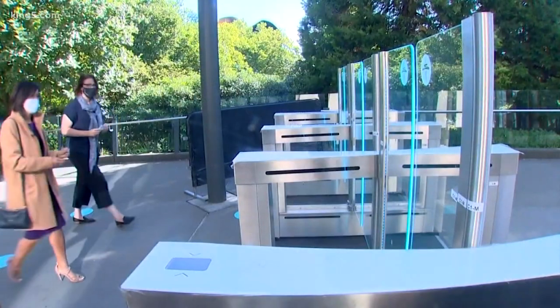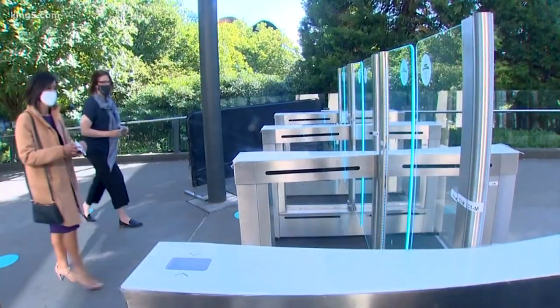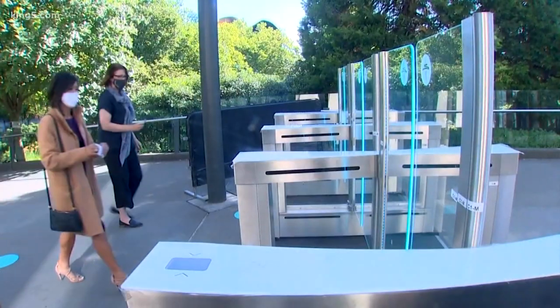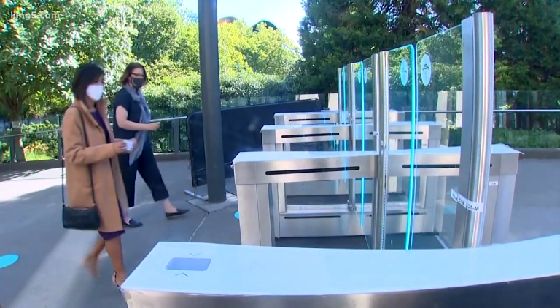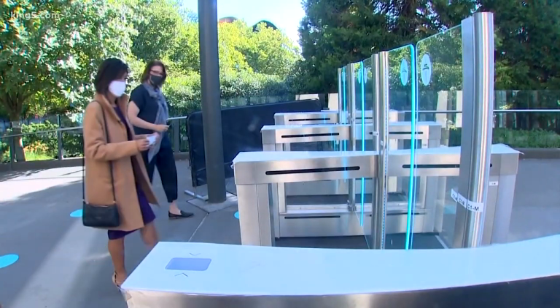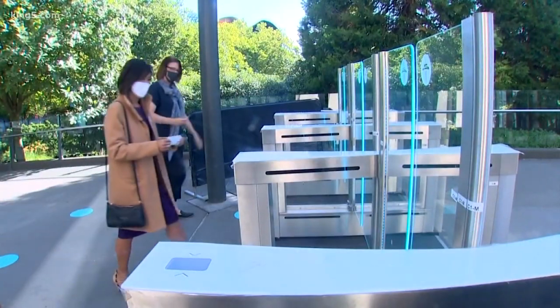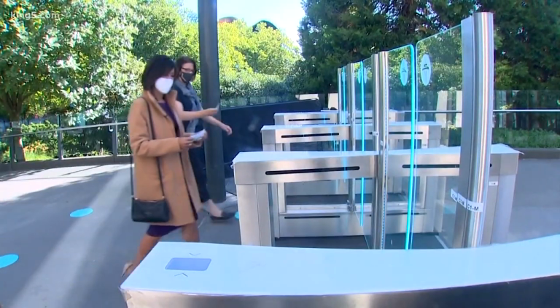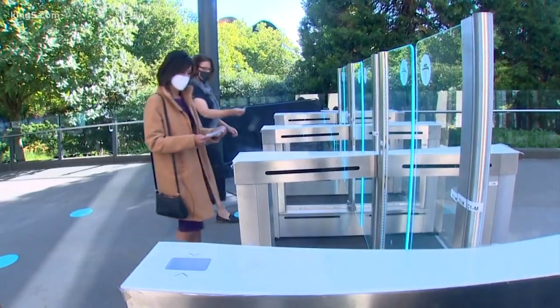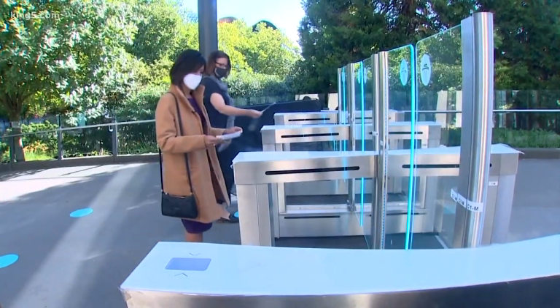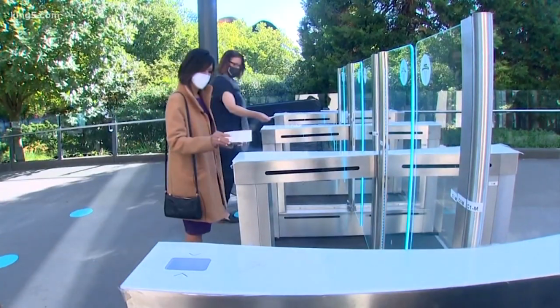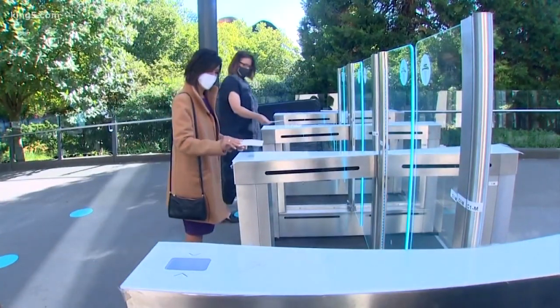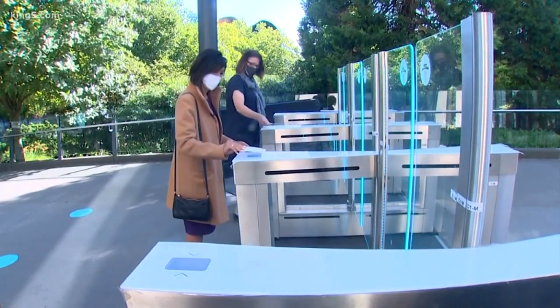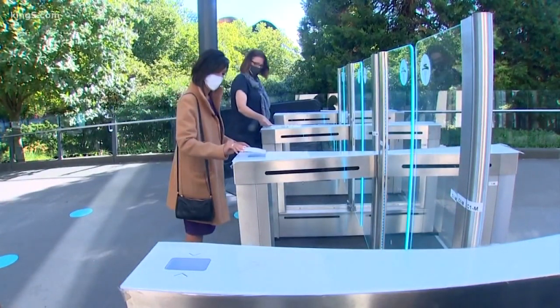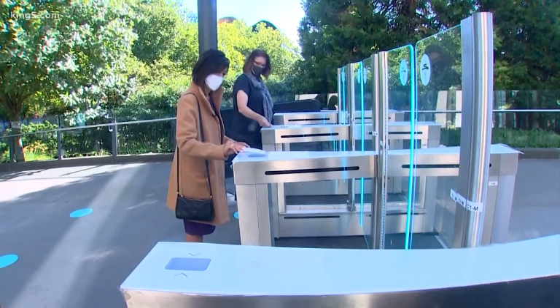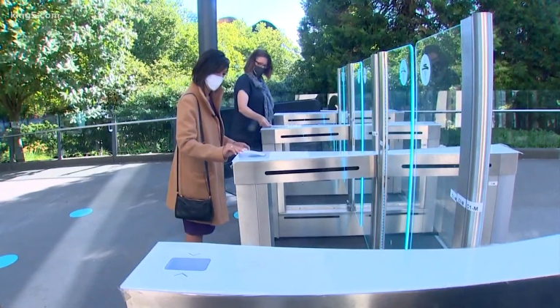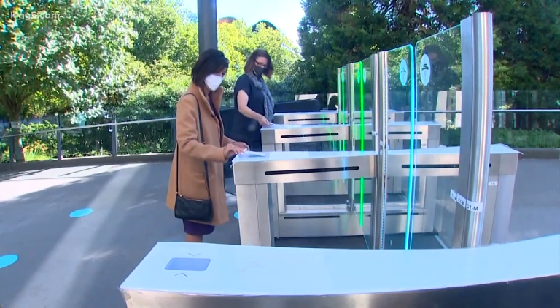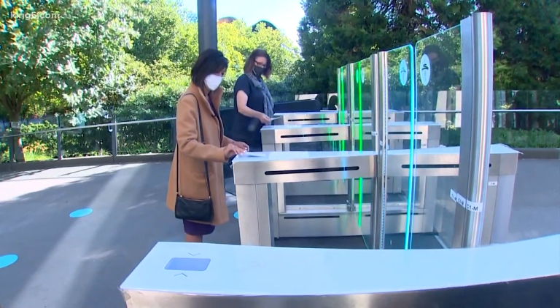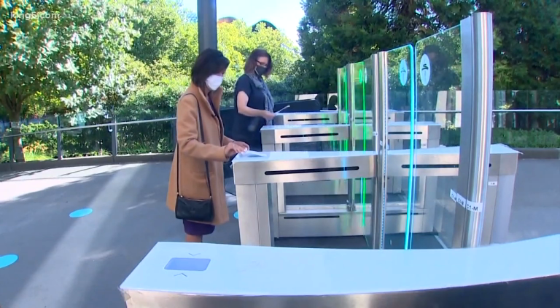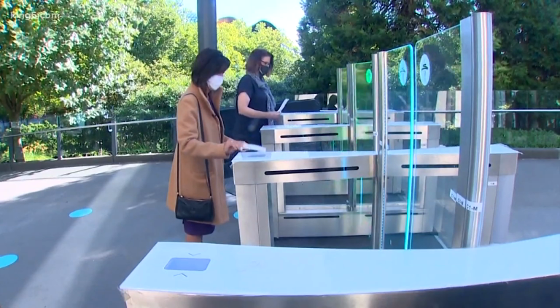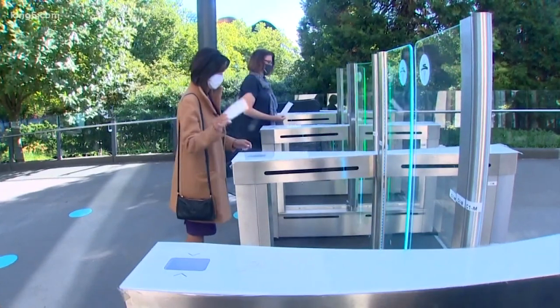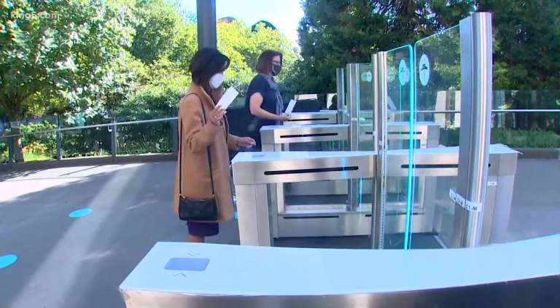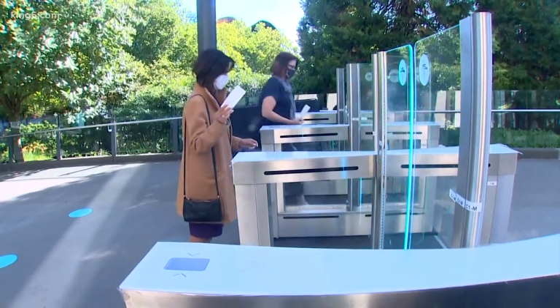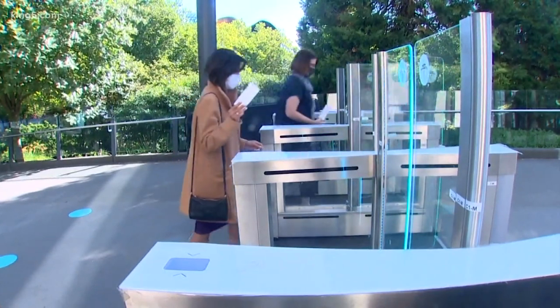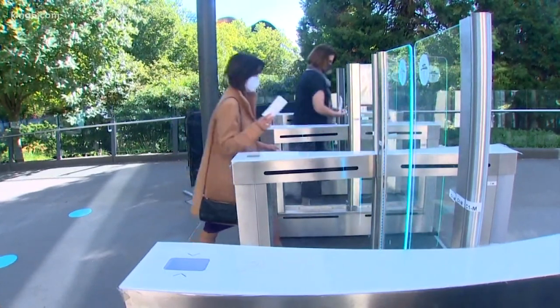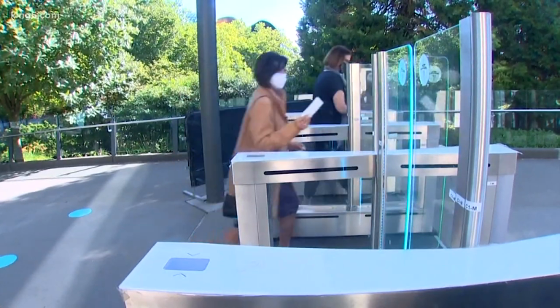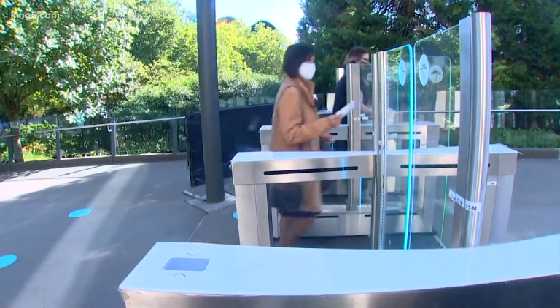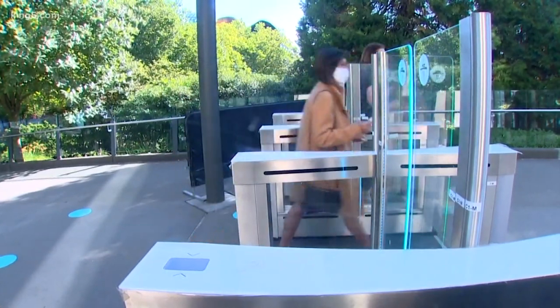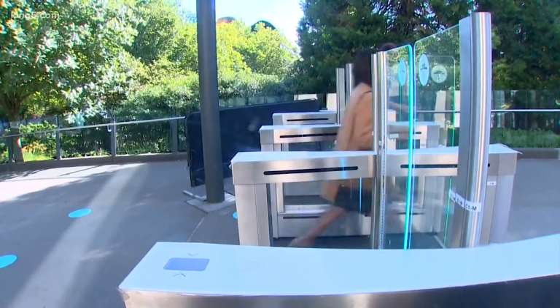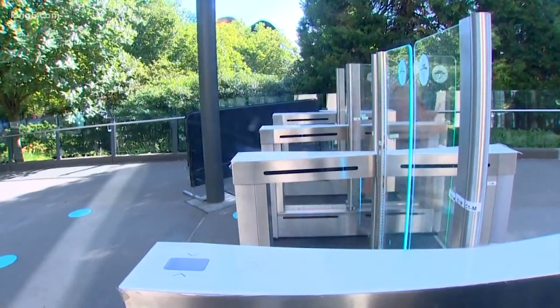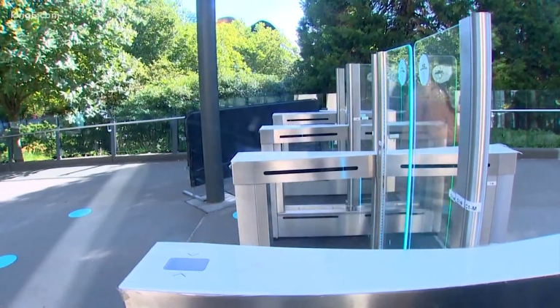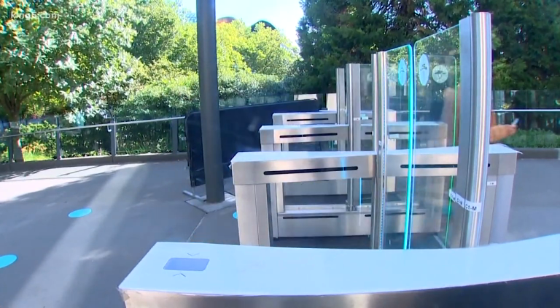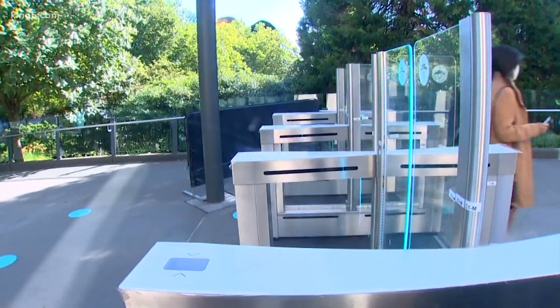You'll notice the changes as soon as you walk up to the entrance. Just scan your ticket to get through the new touchless entry gates.